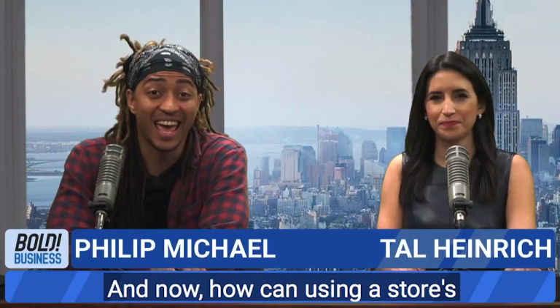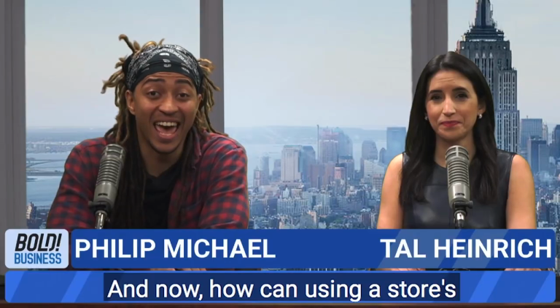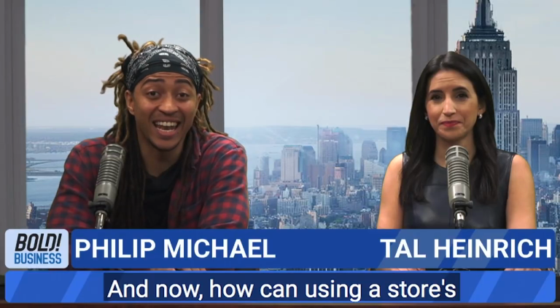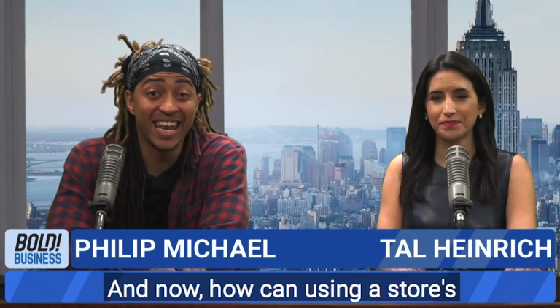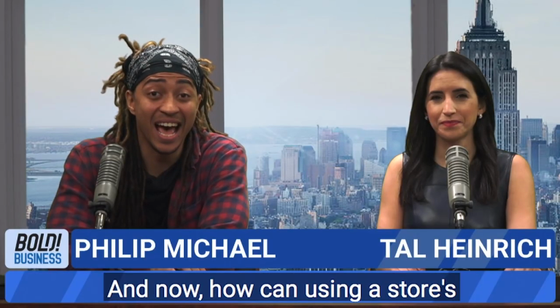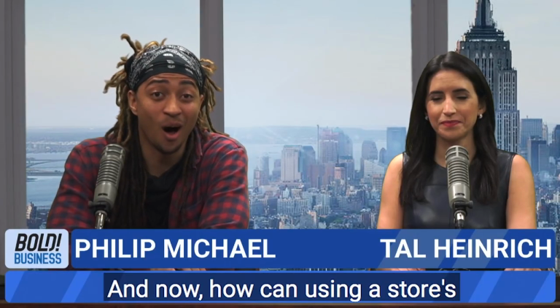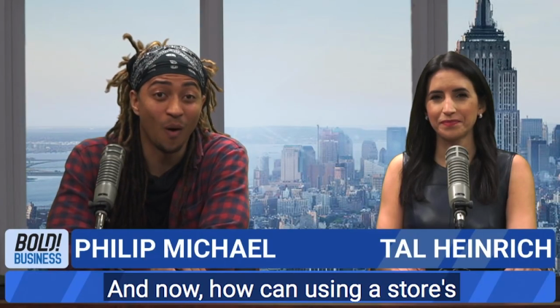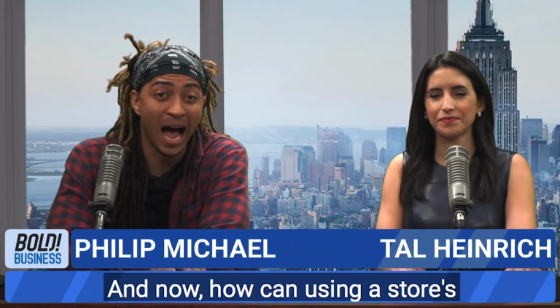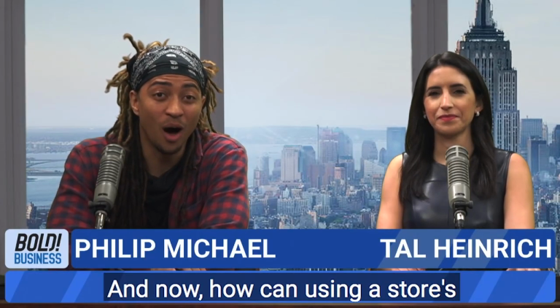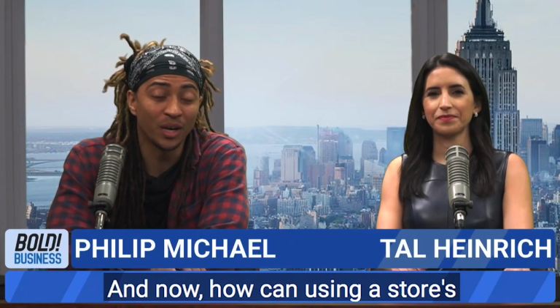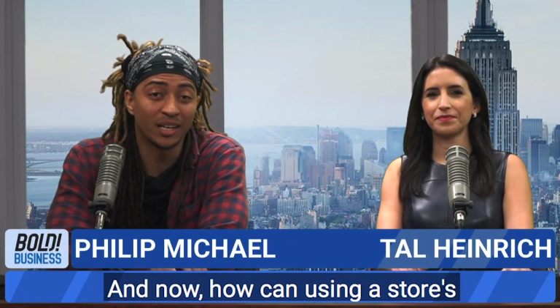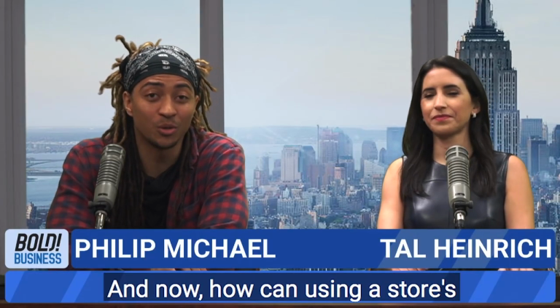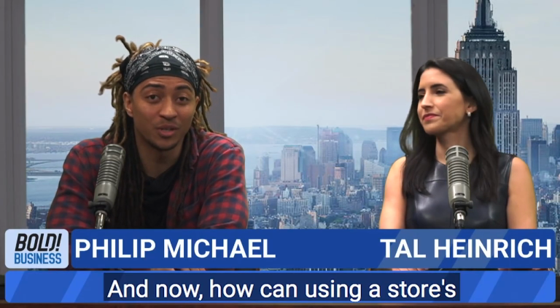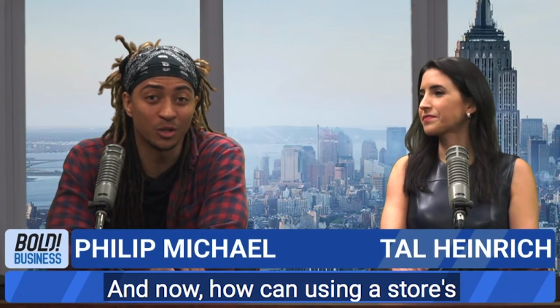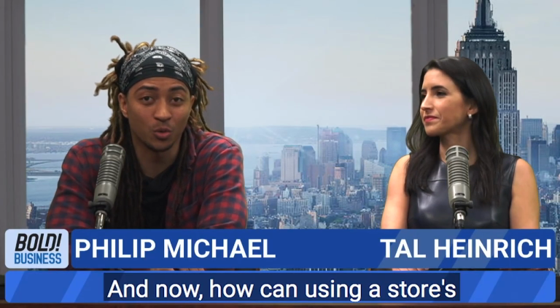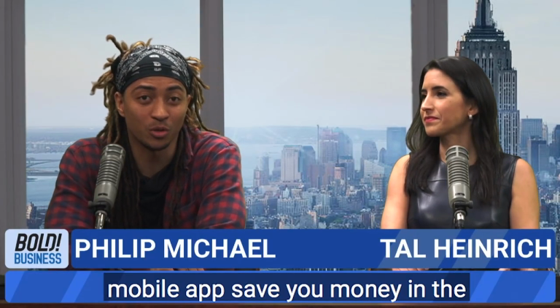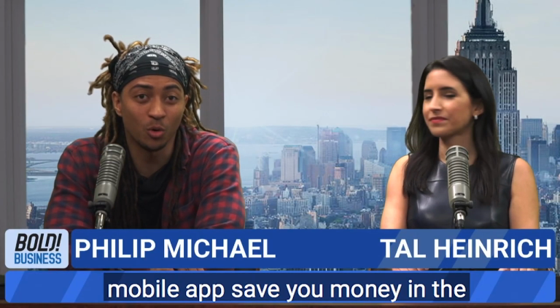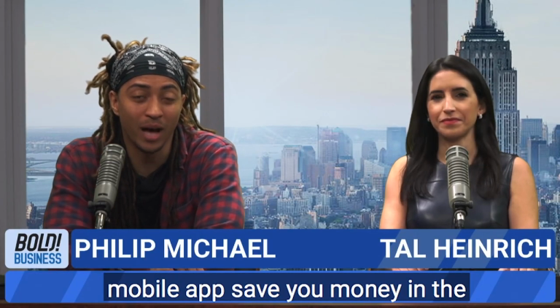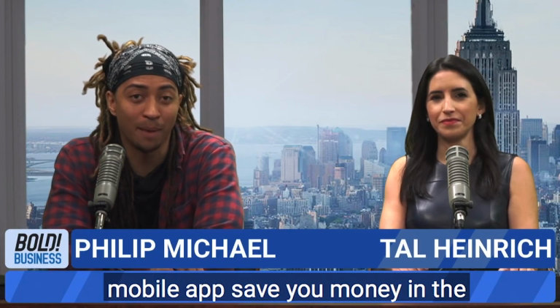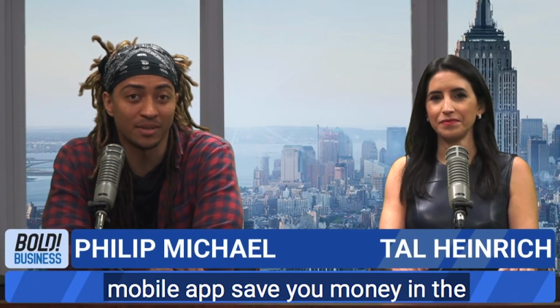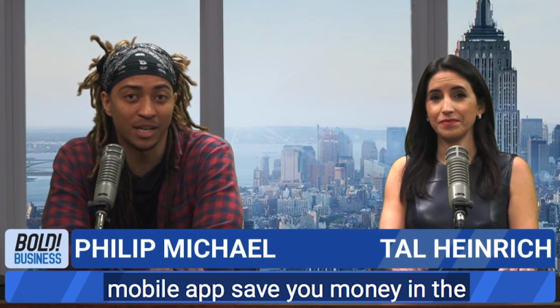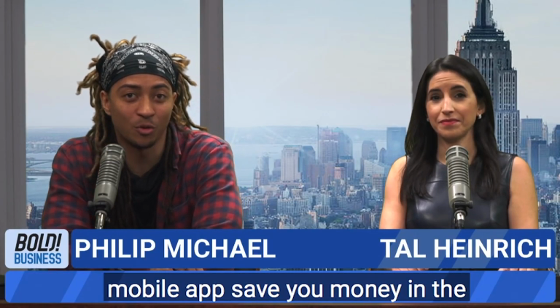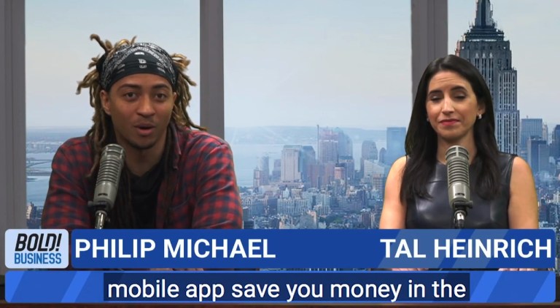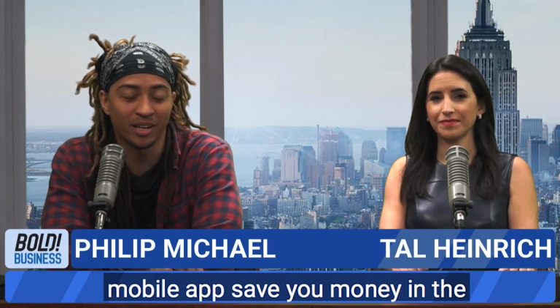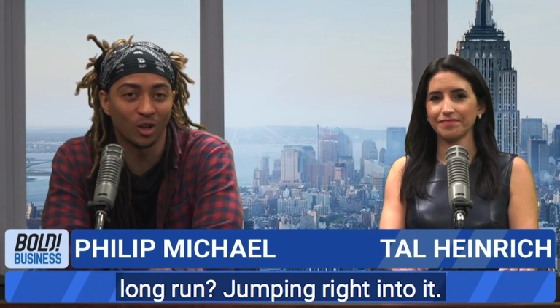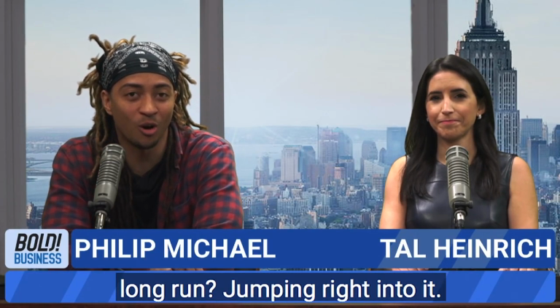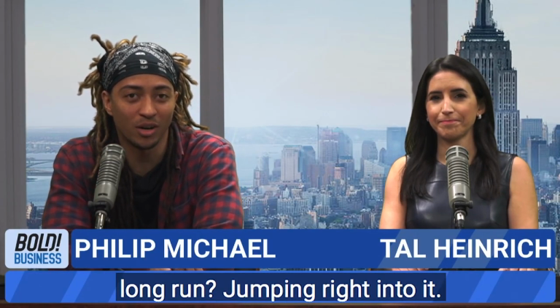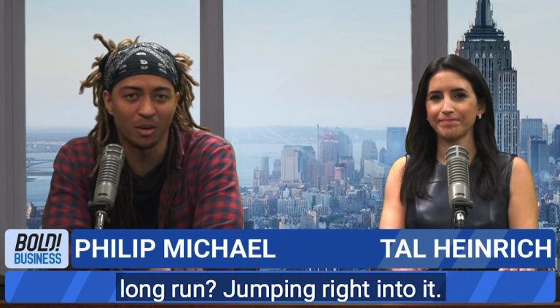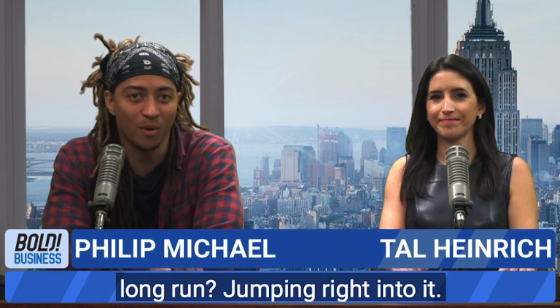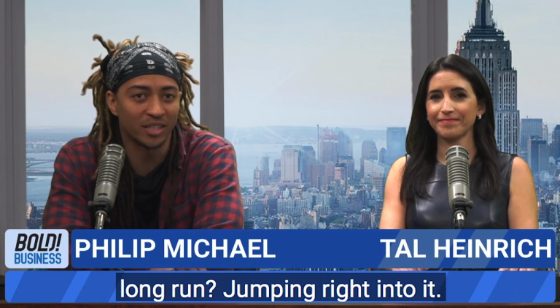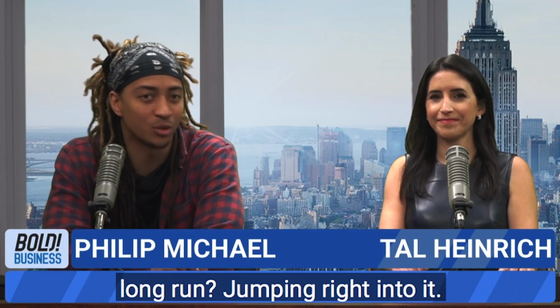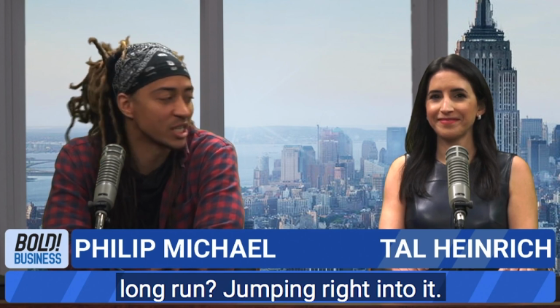And now, how can using a store's mobile app save you money in the long run? Jumping right into it.